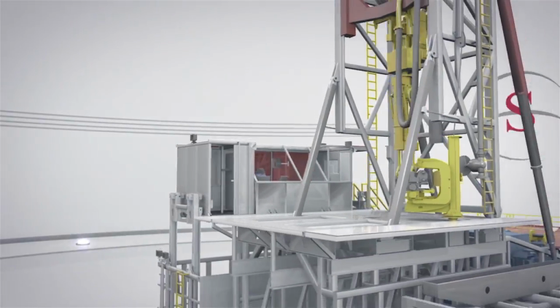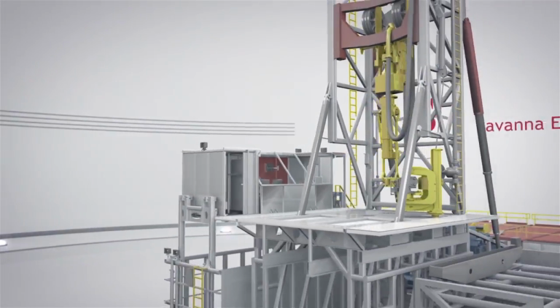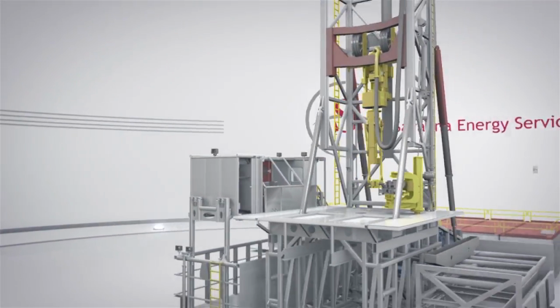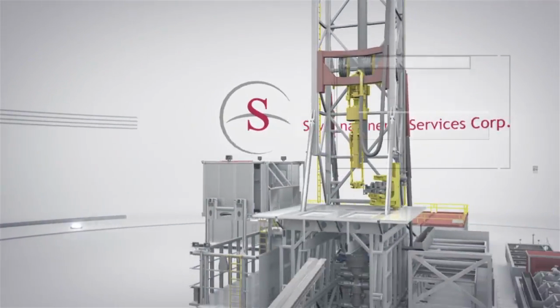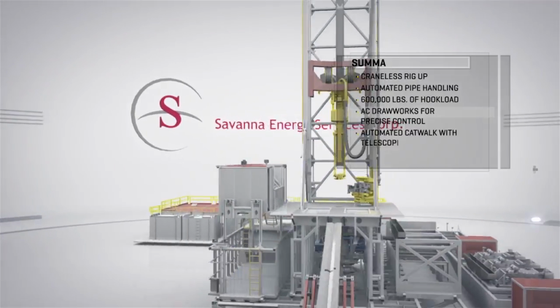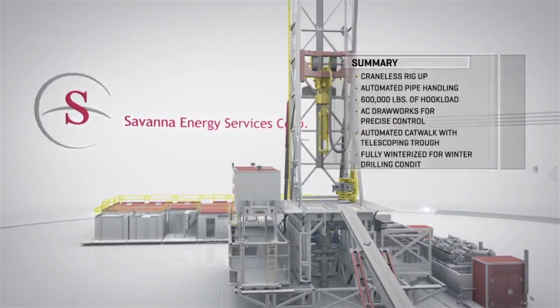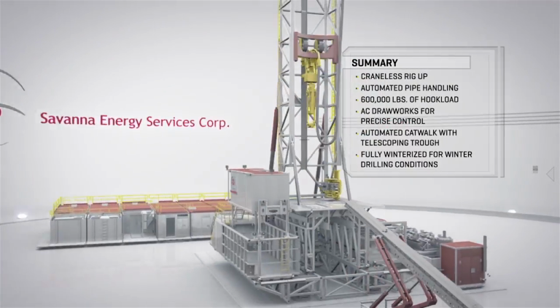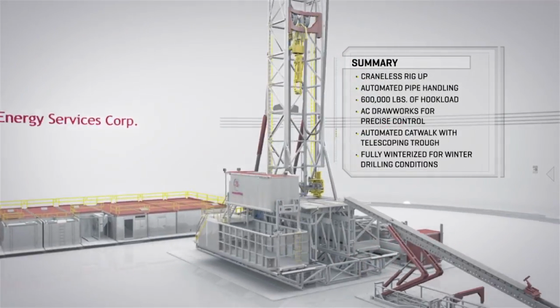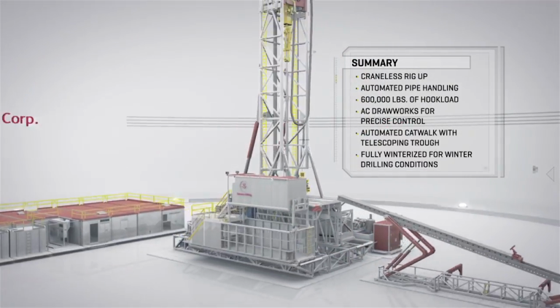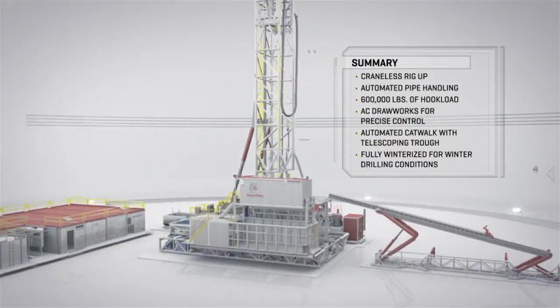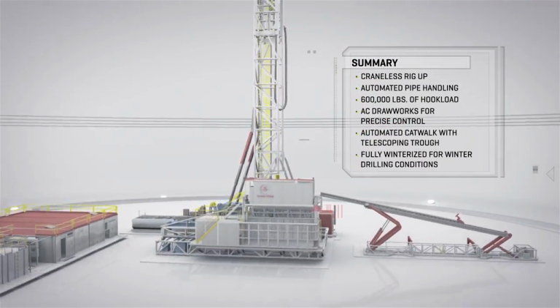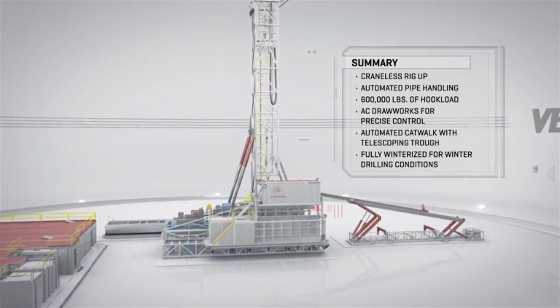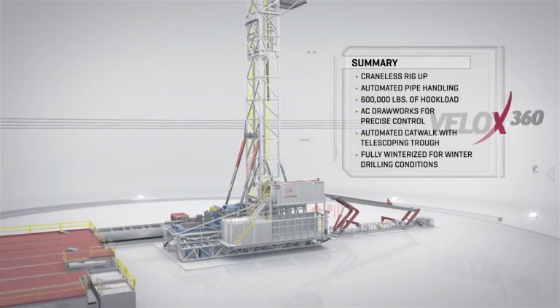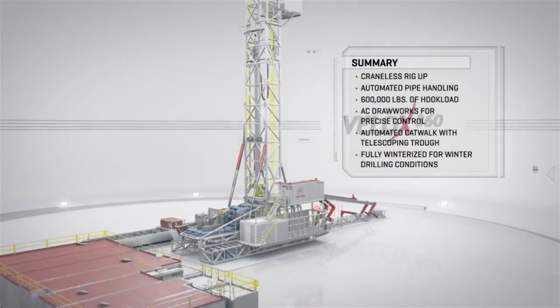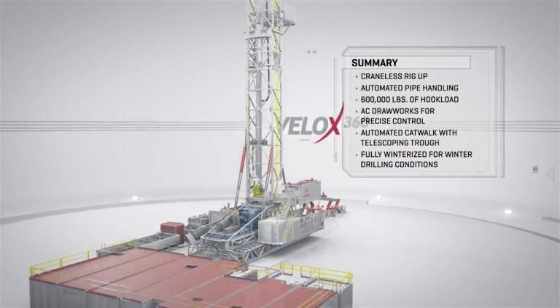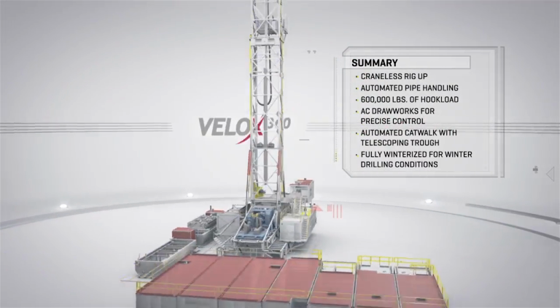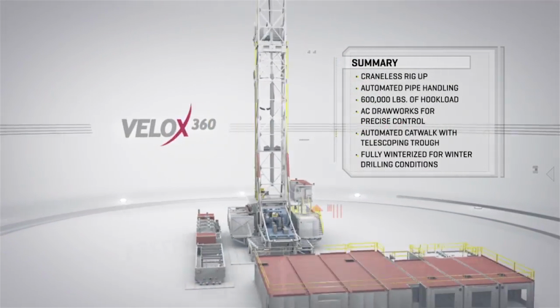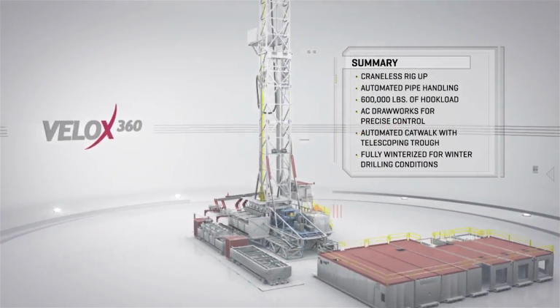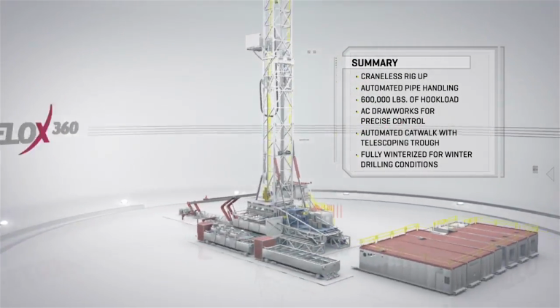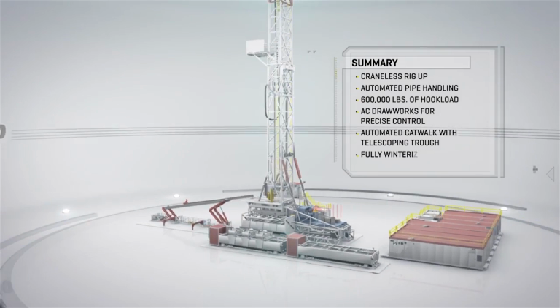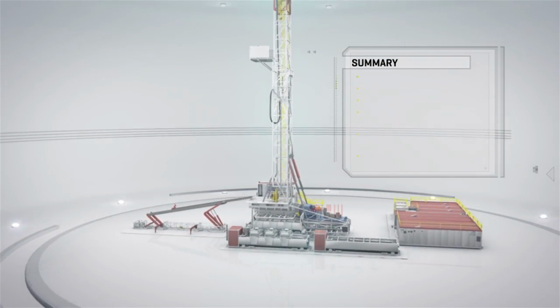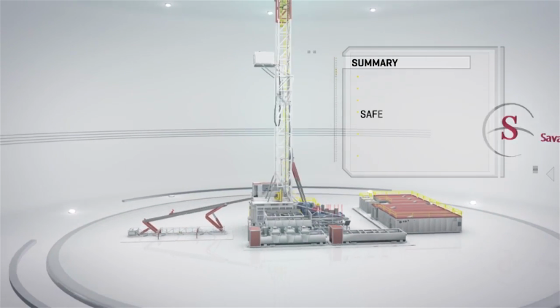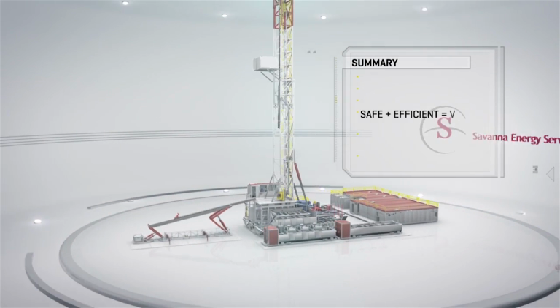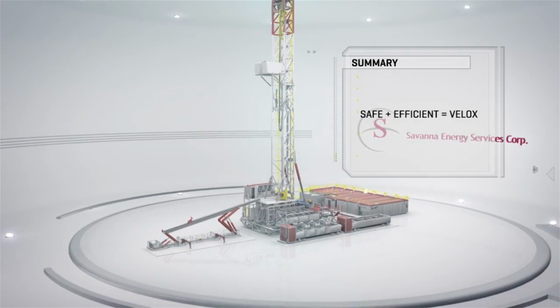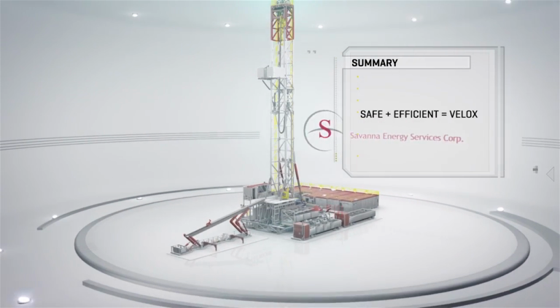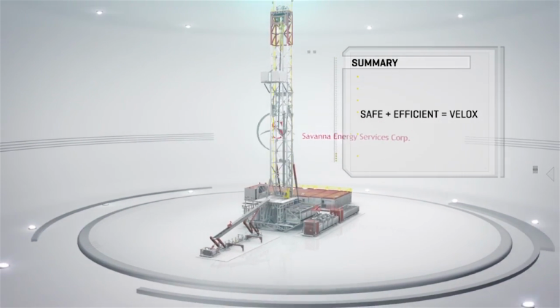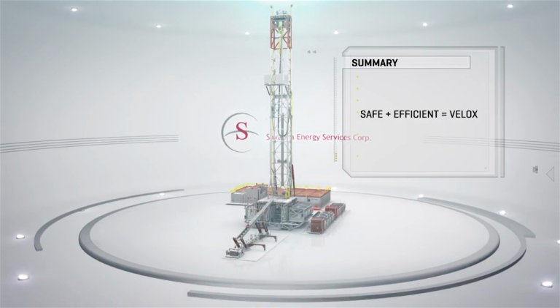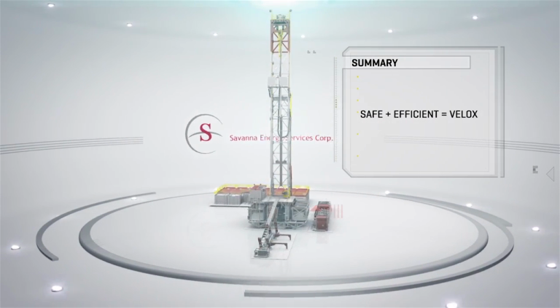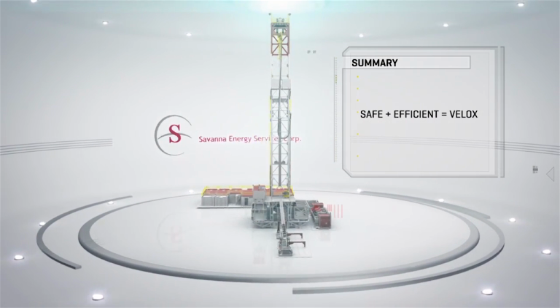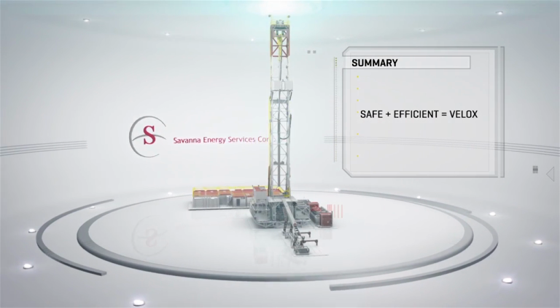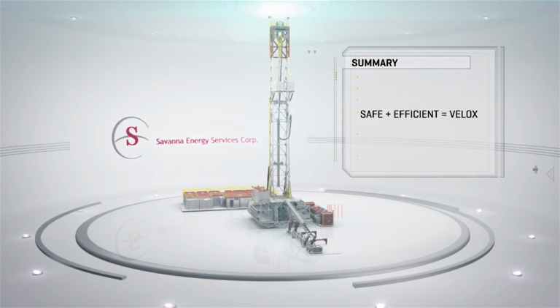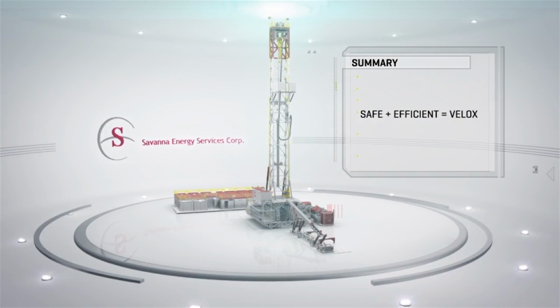Savannah's V-Logs 360 telescopic triple is designed for safety, speed, and performance for our customers.